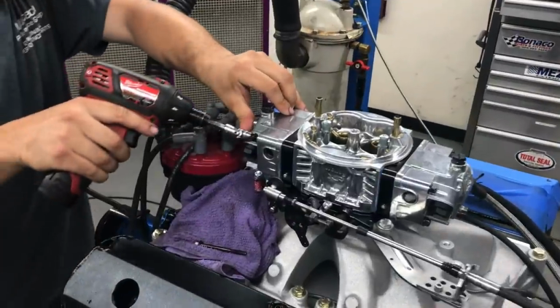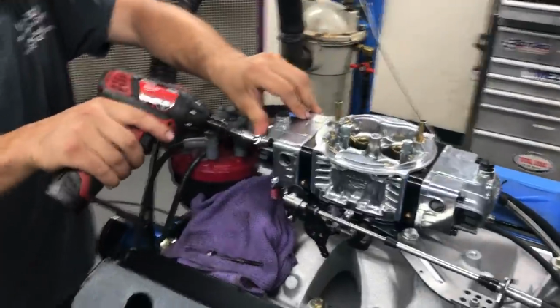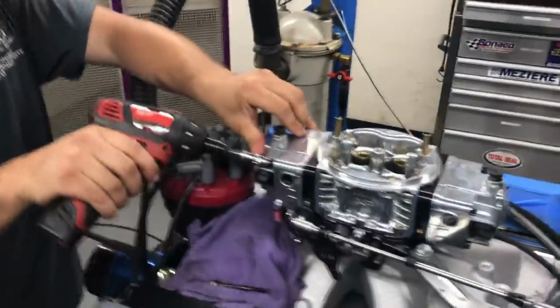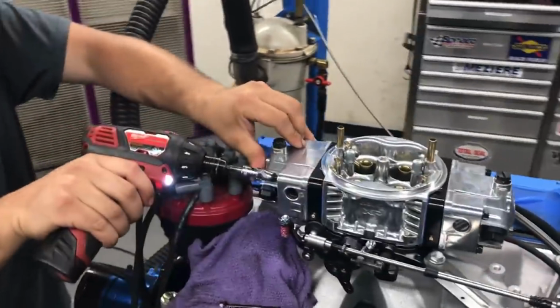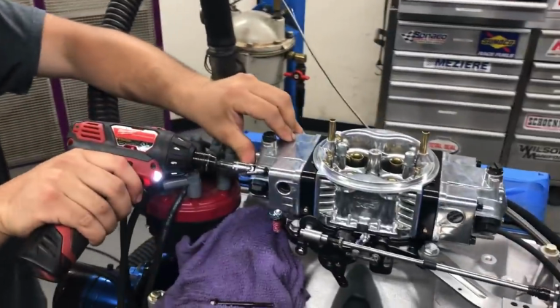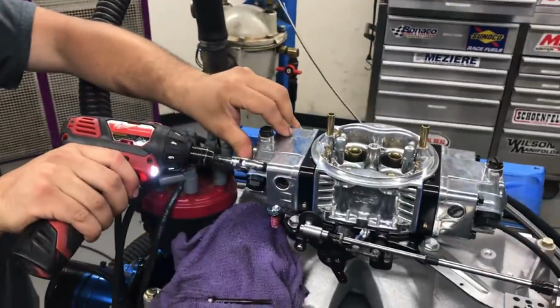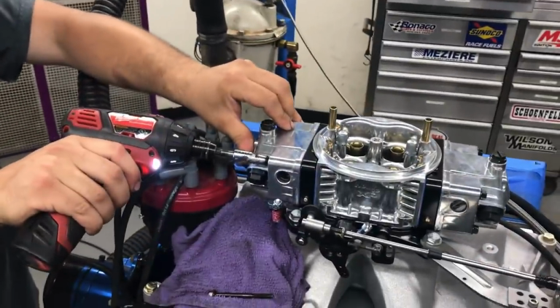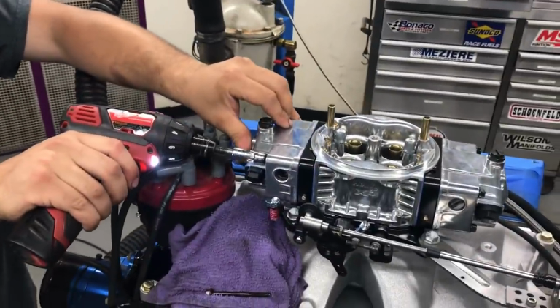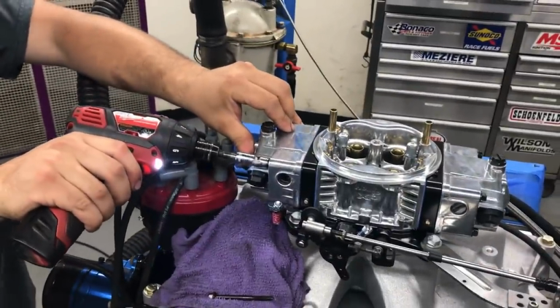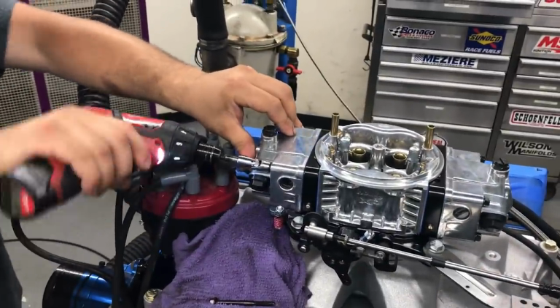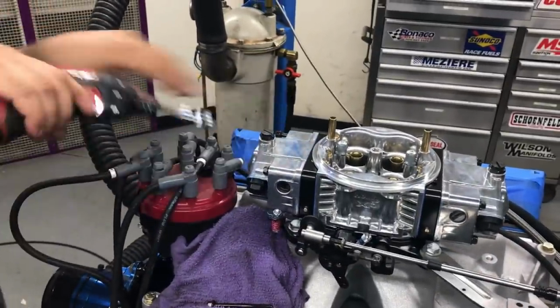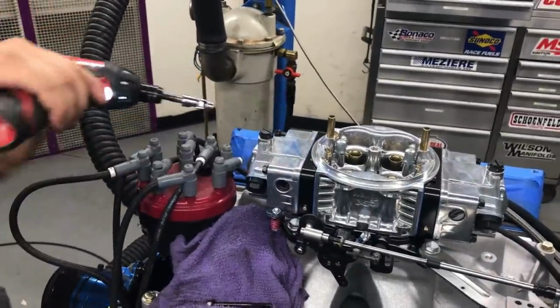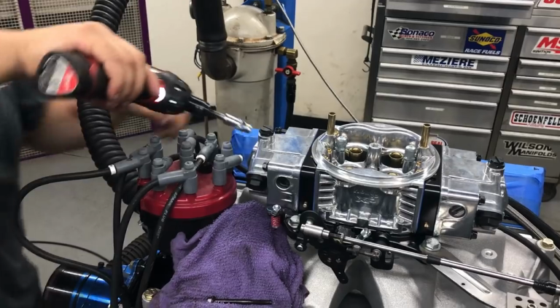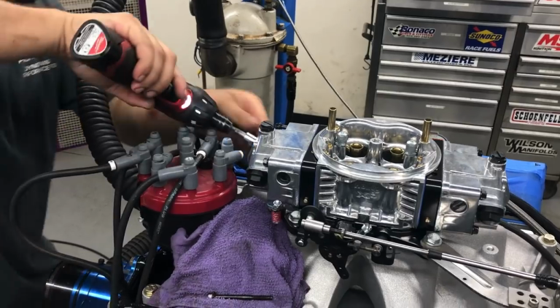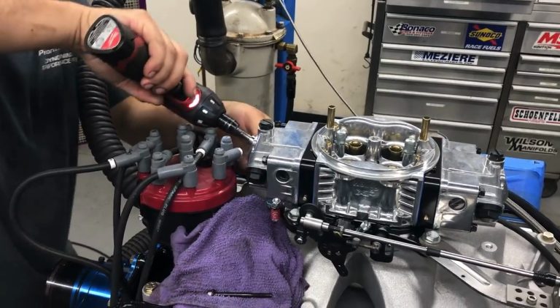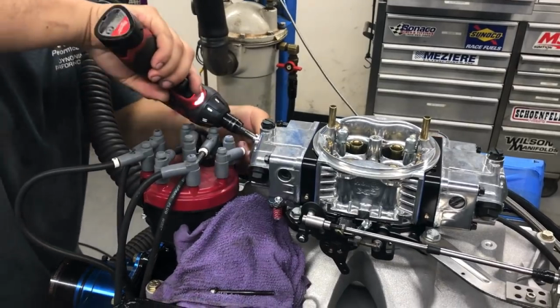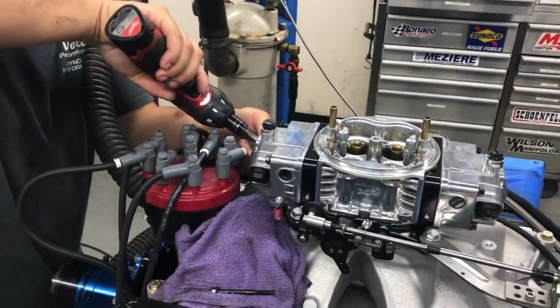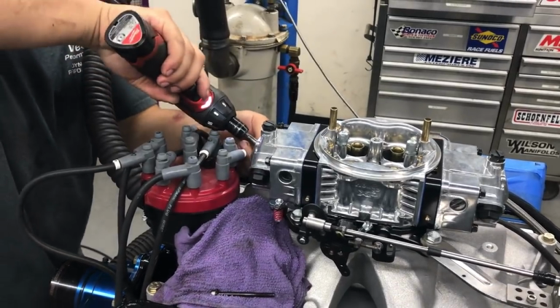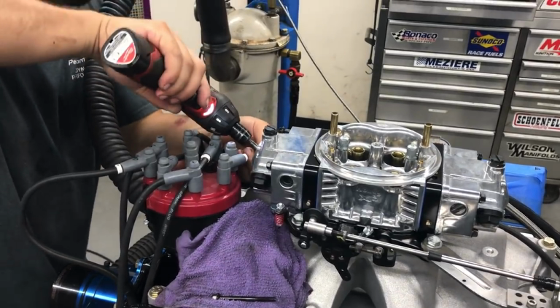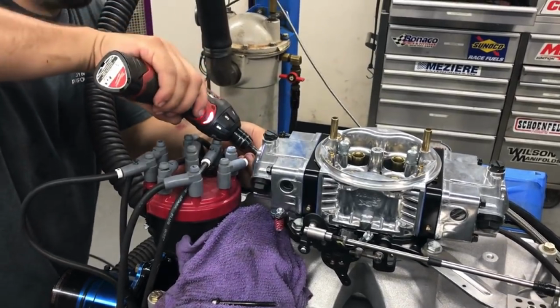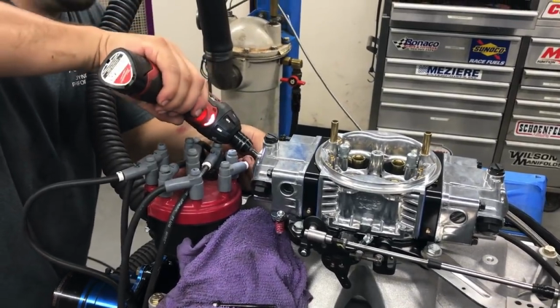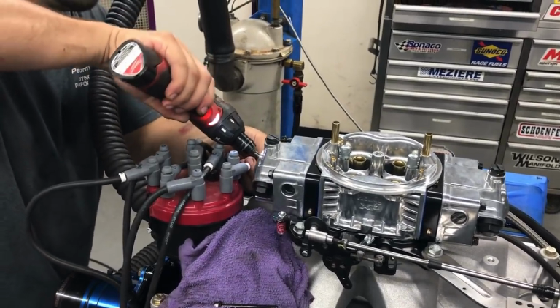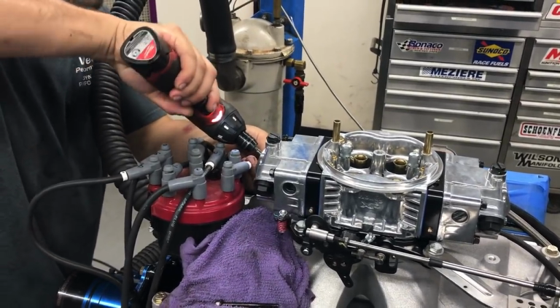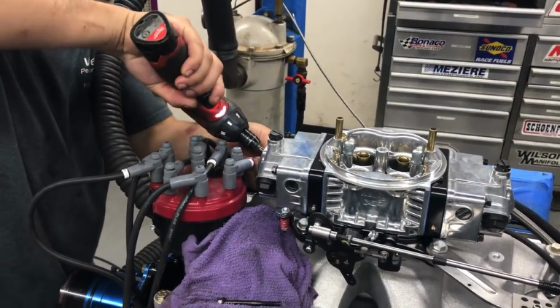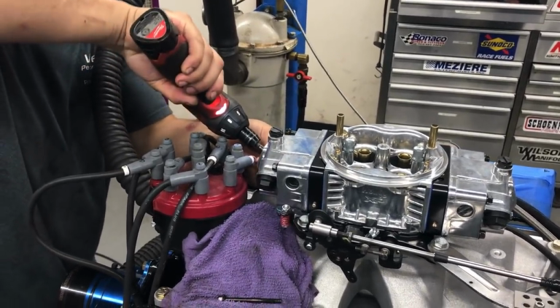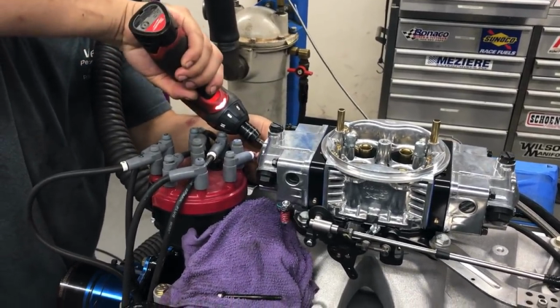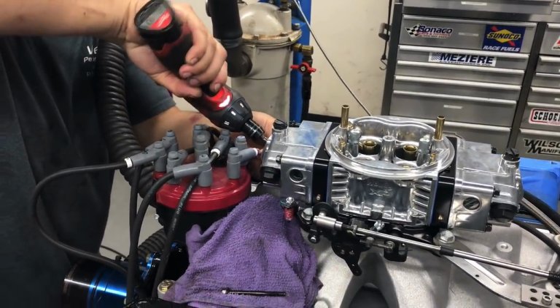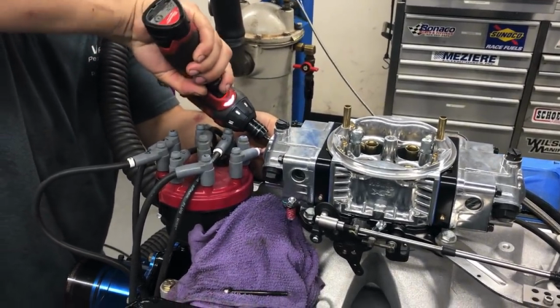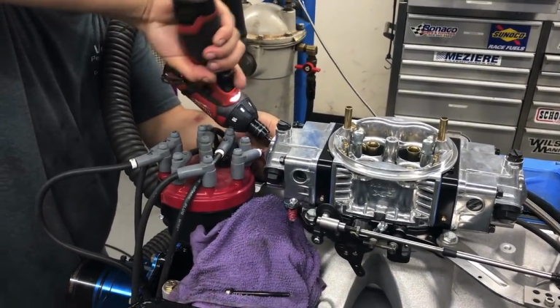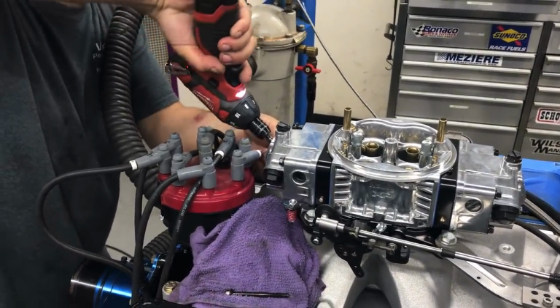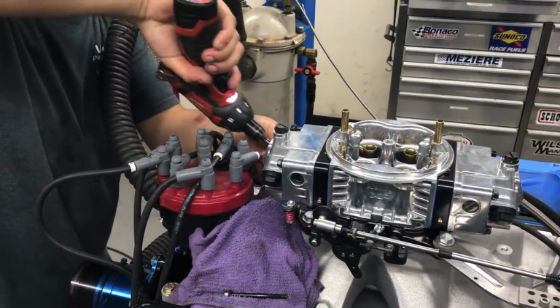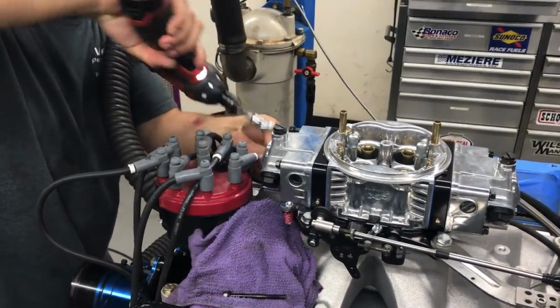Power valve changed. So what was in there? What power valve was in there? 6.5. And then what did you change it to? 10.5.